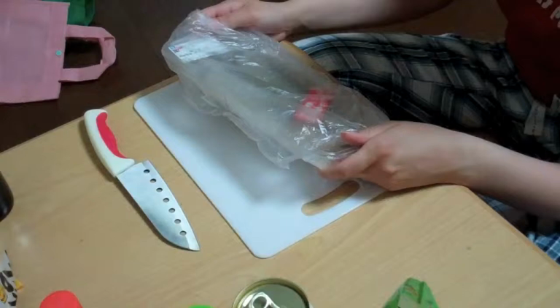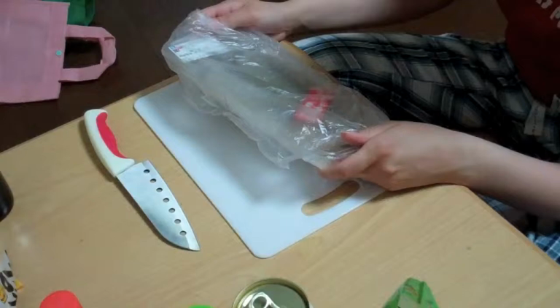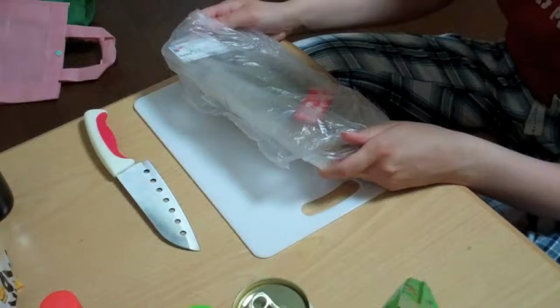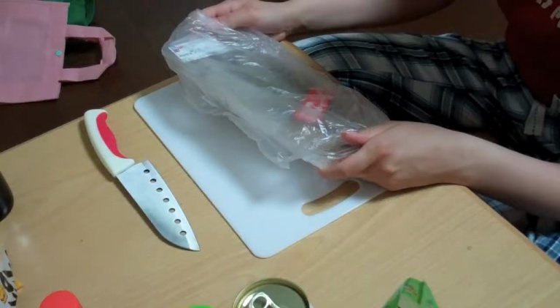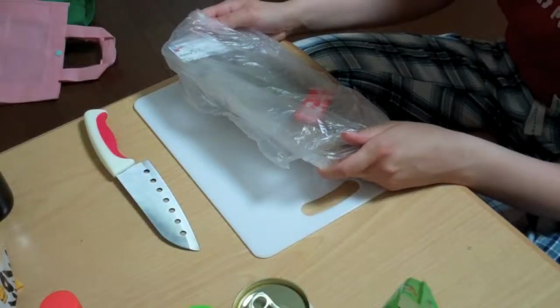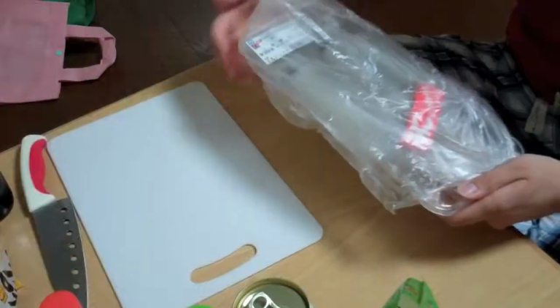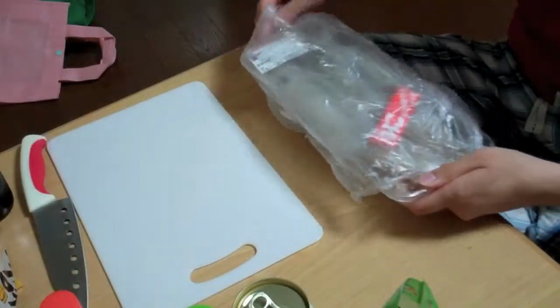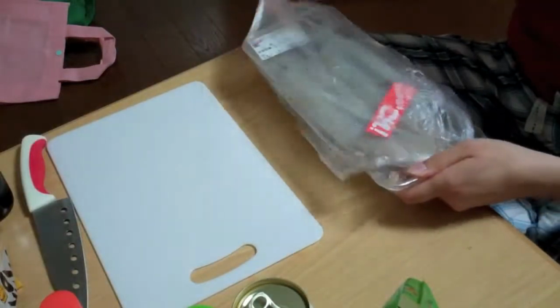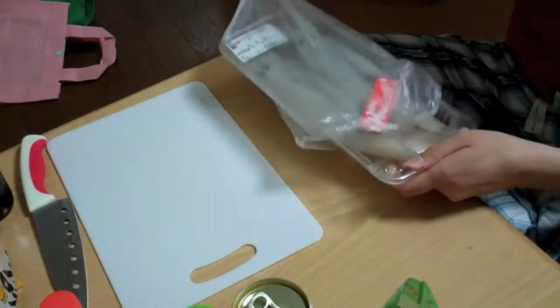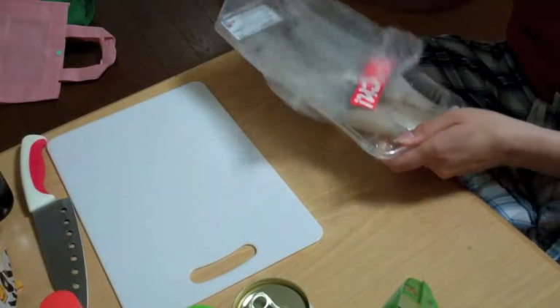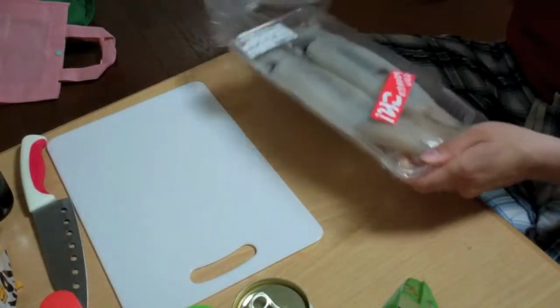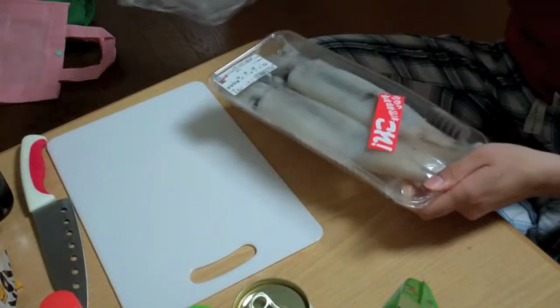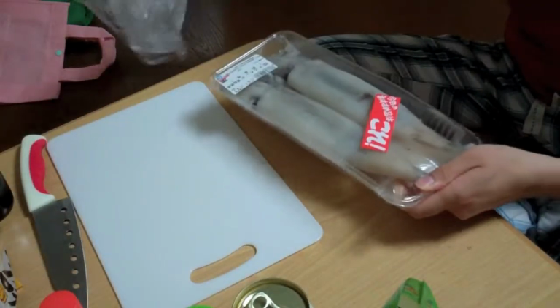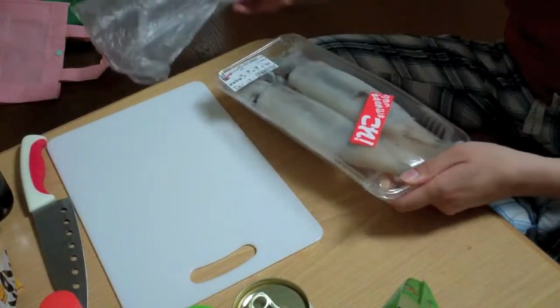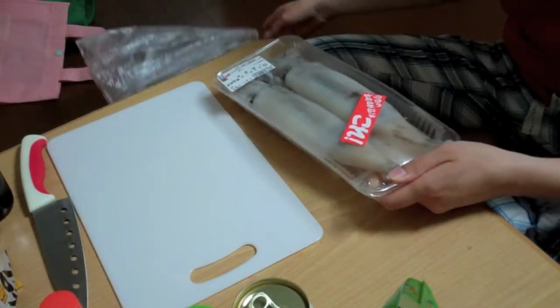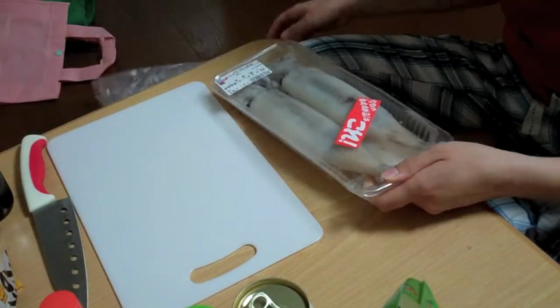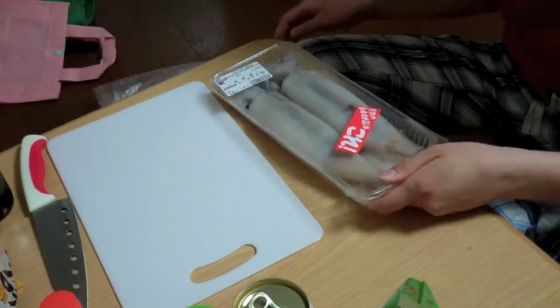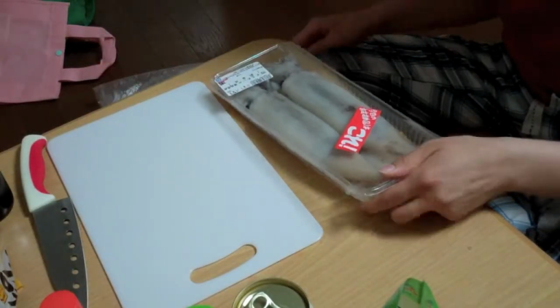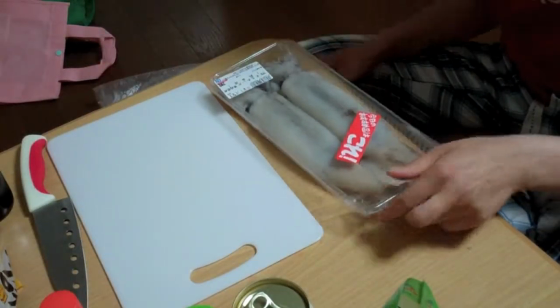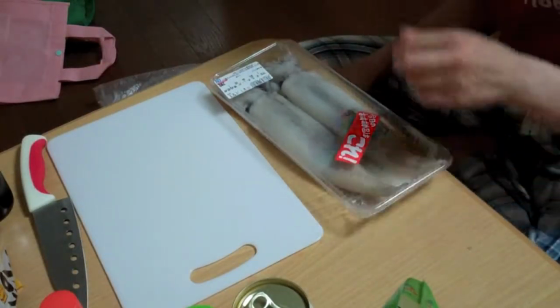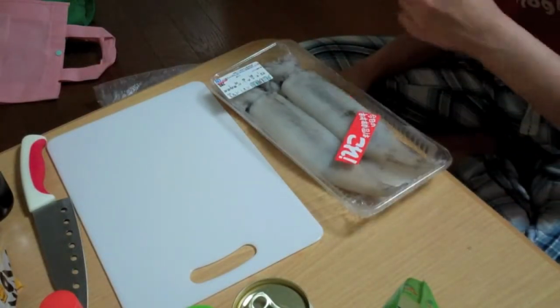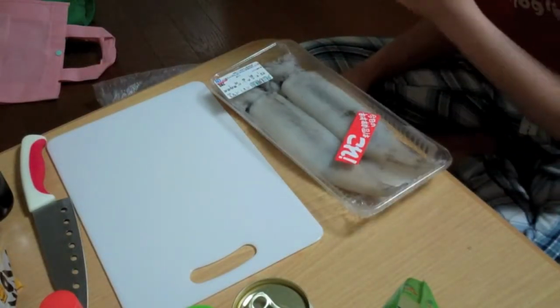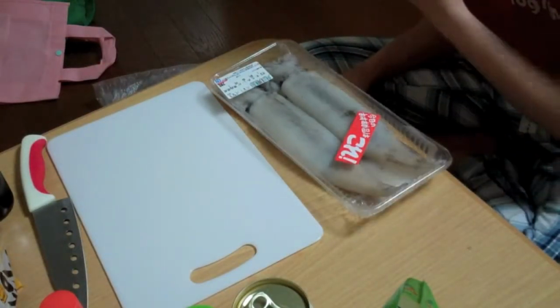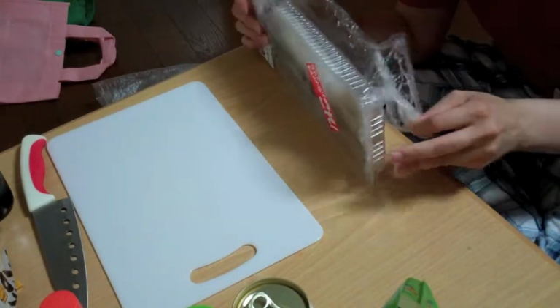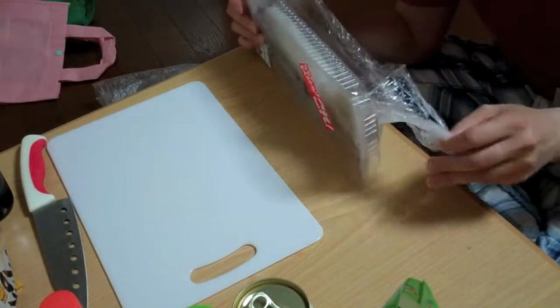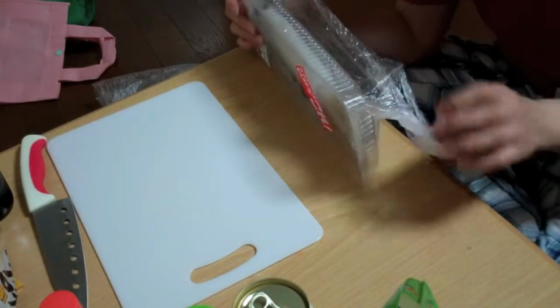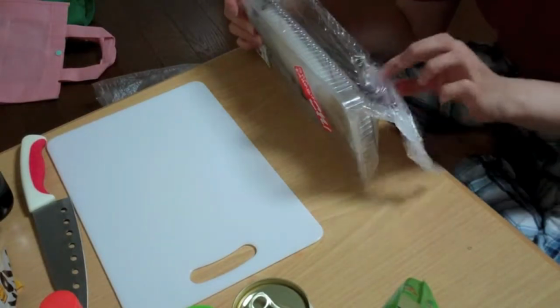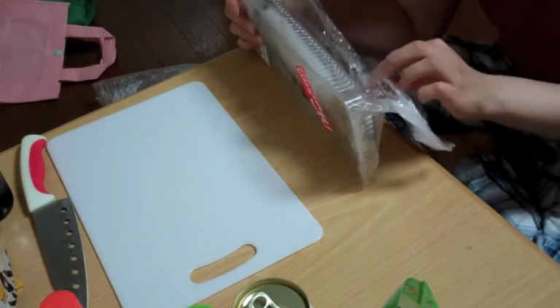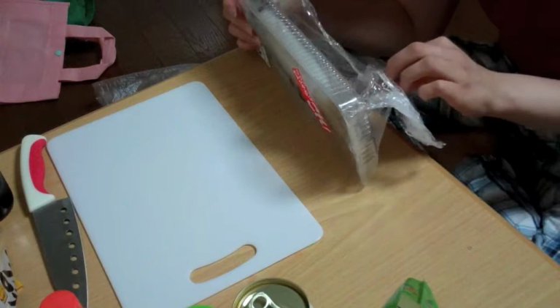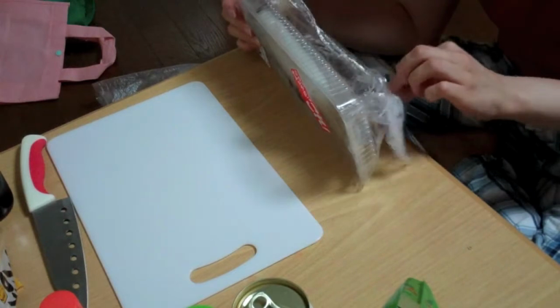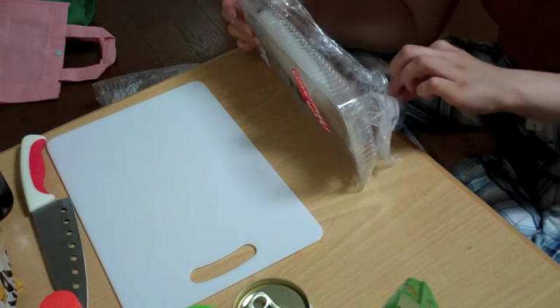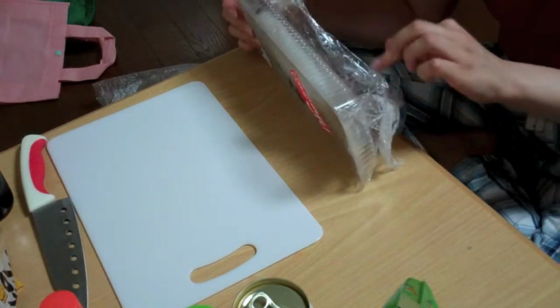I'm really nervous. Here's the squid. Oh, they're squid.